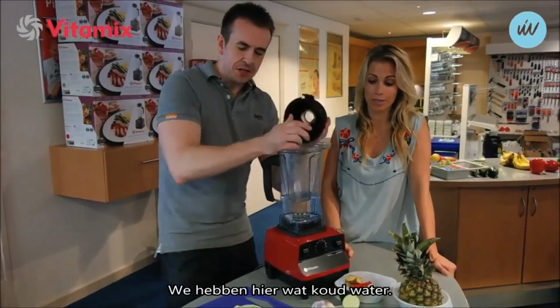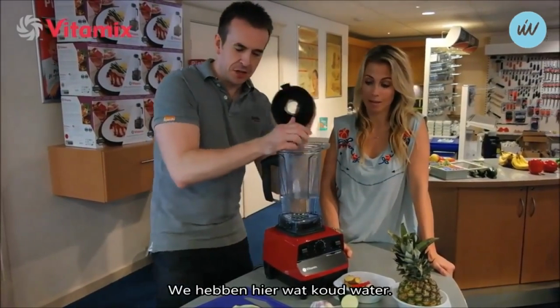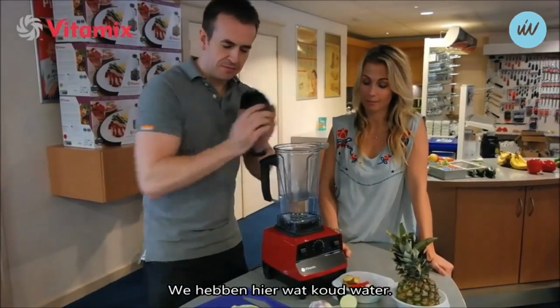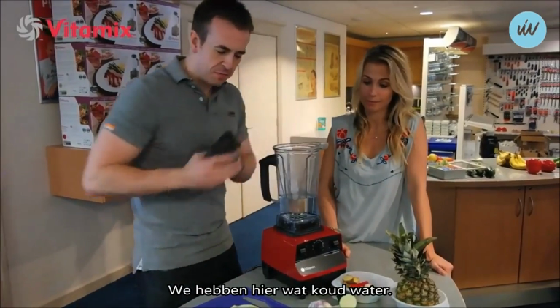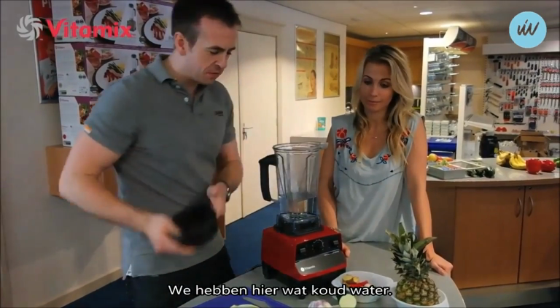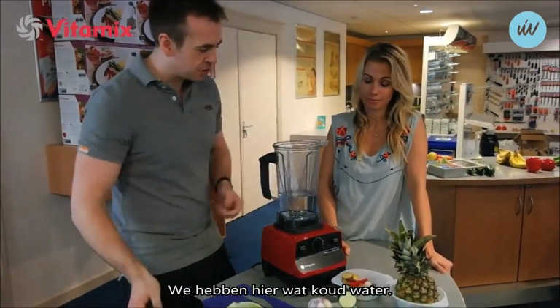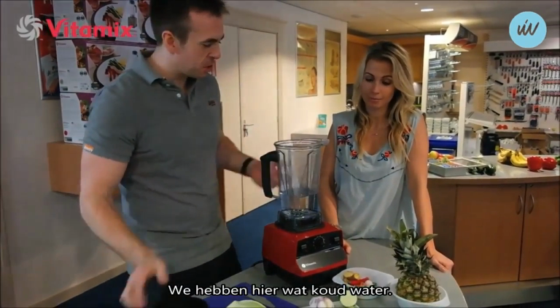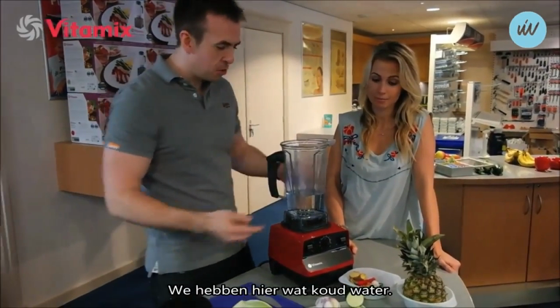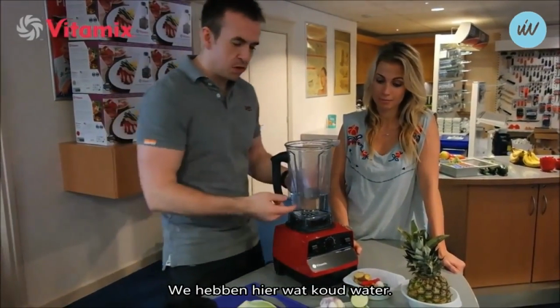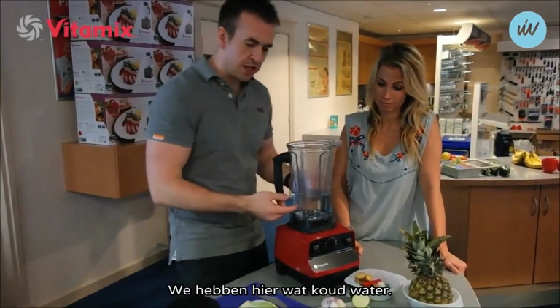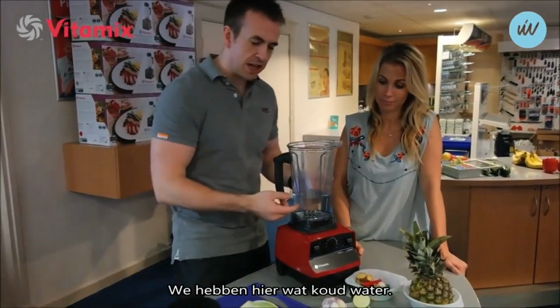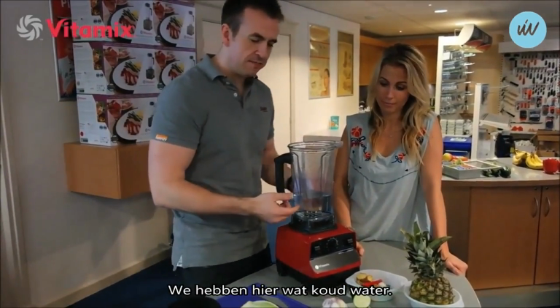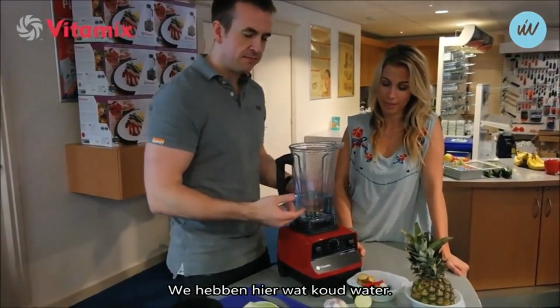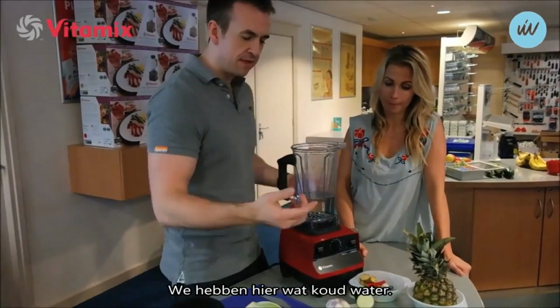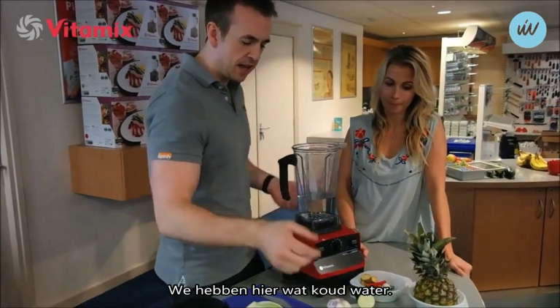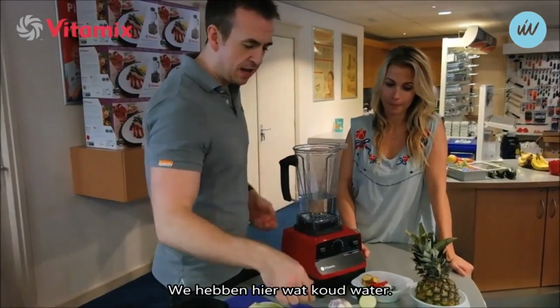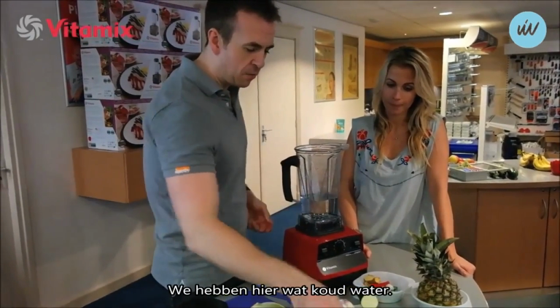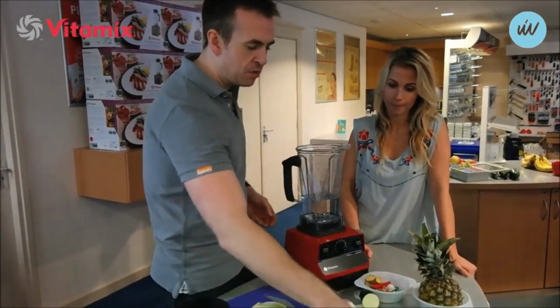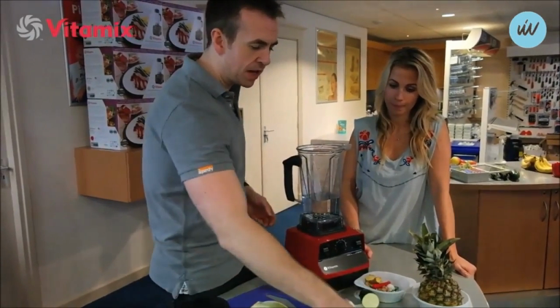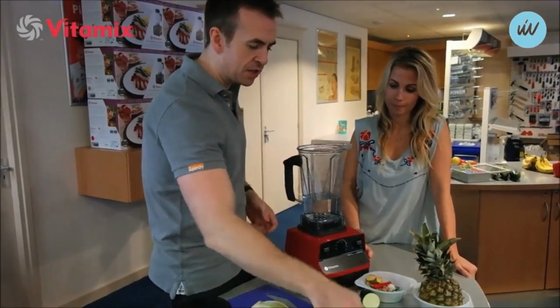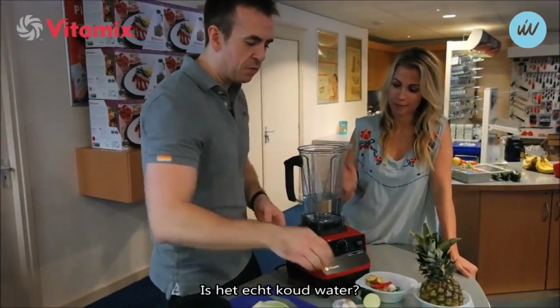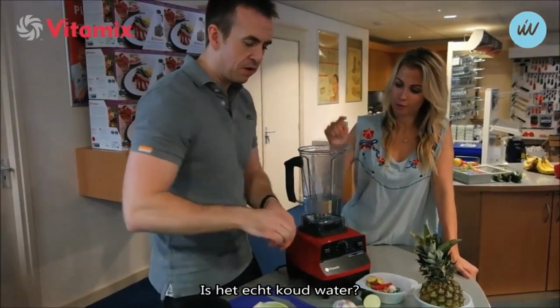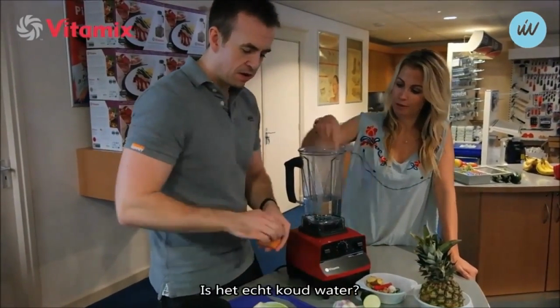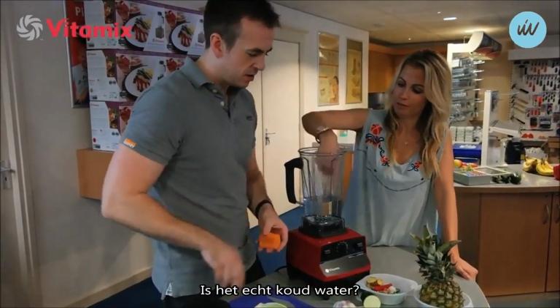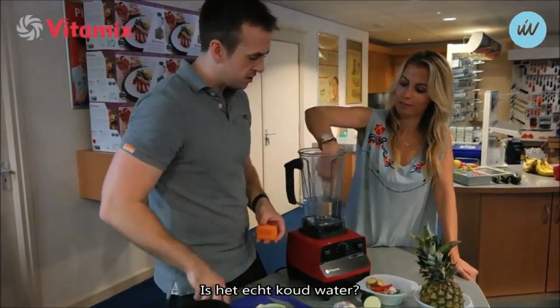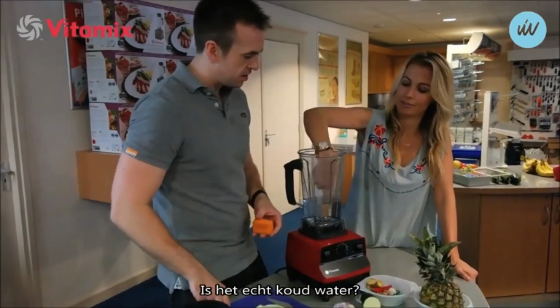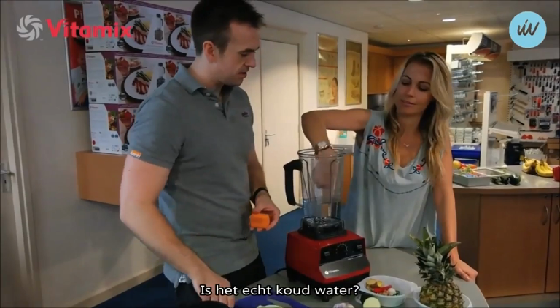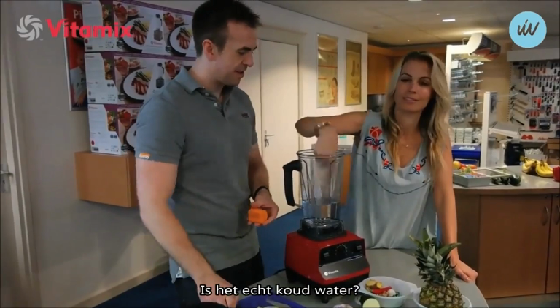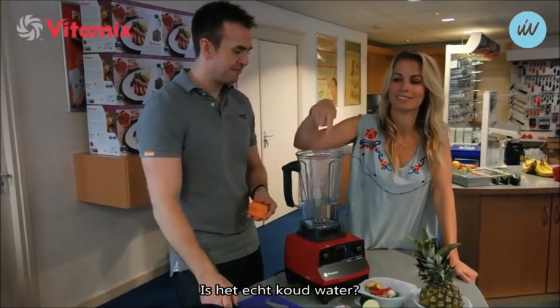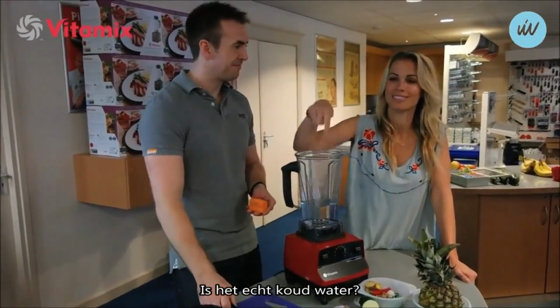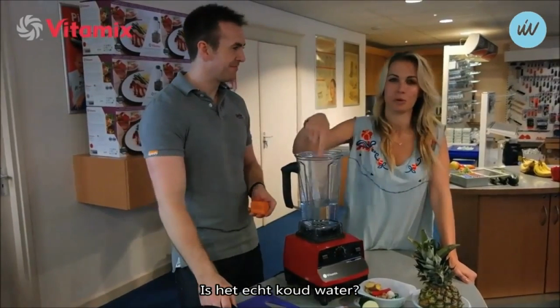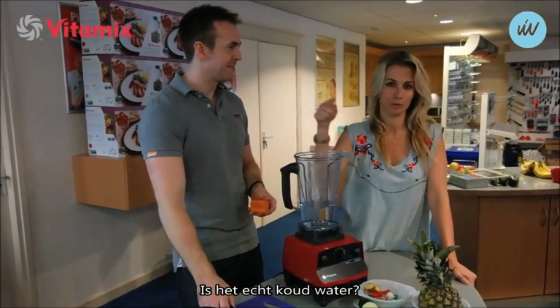So we've got some cold water here. When you make soup, it's definitely cold.